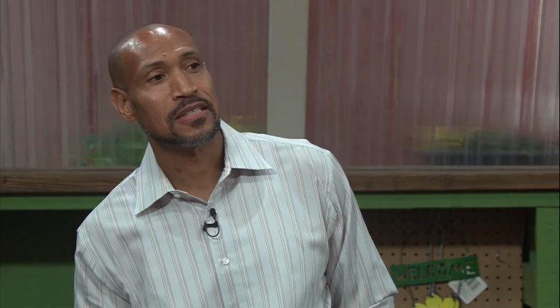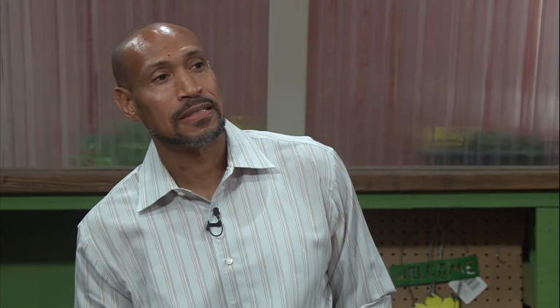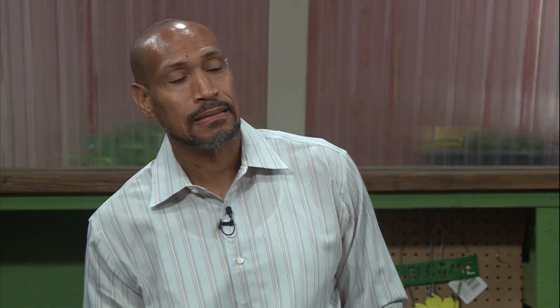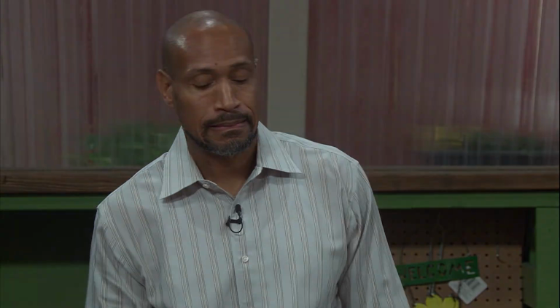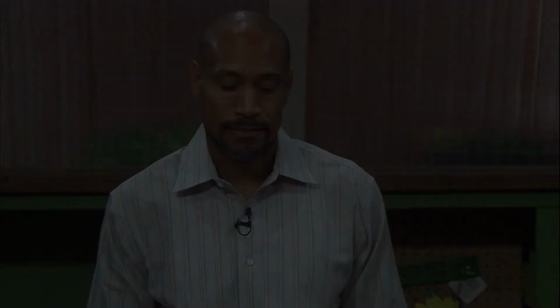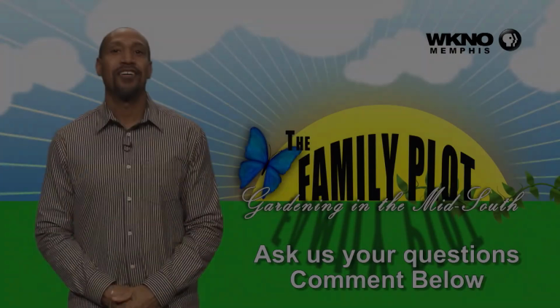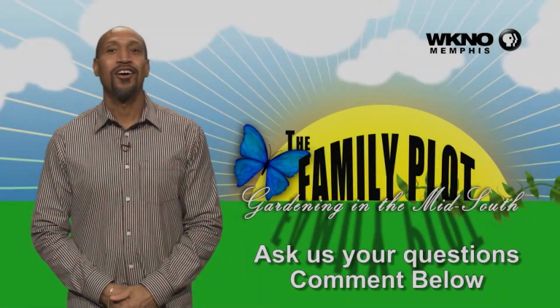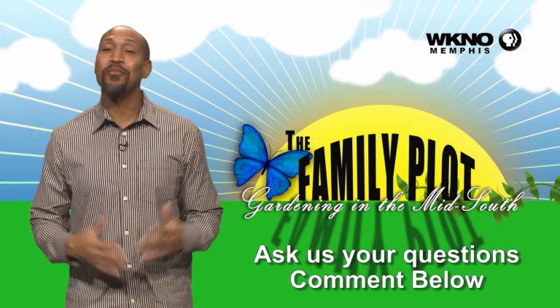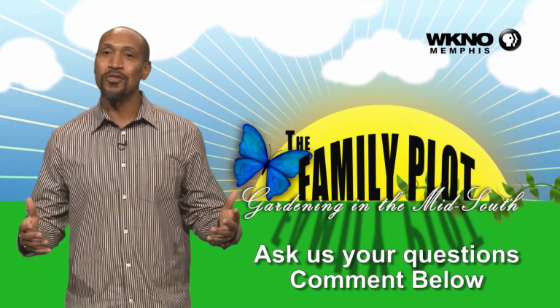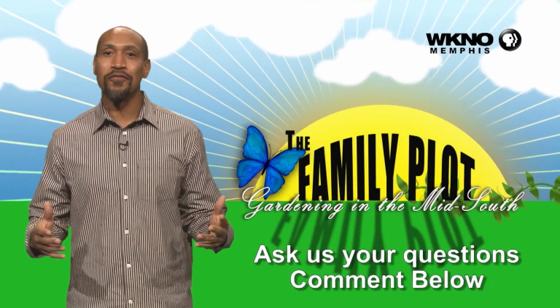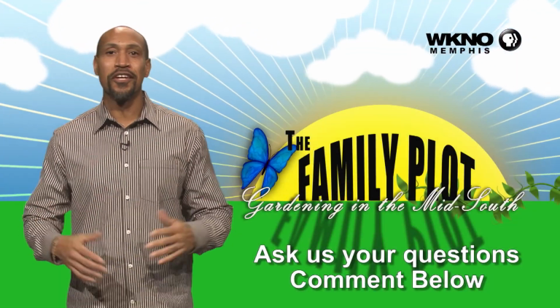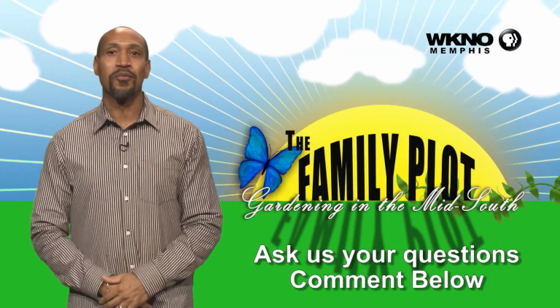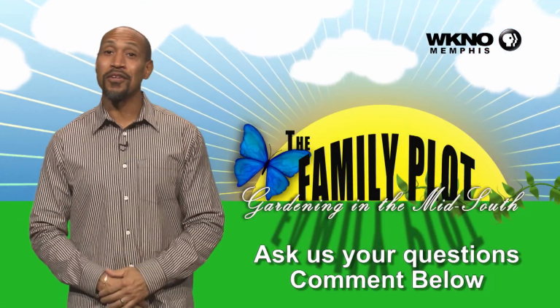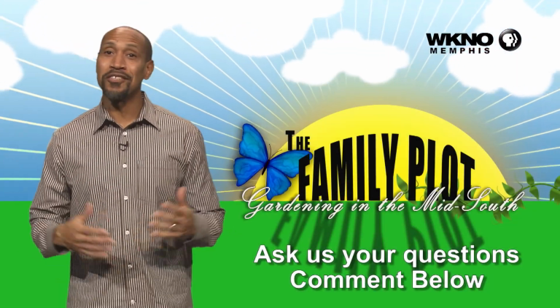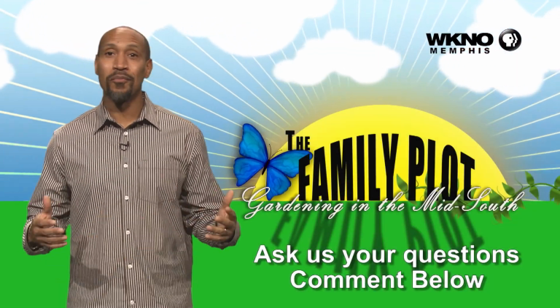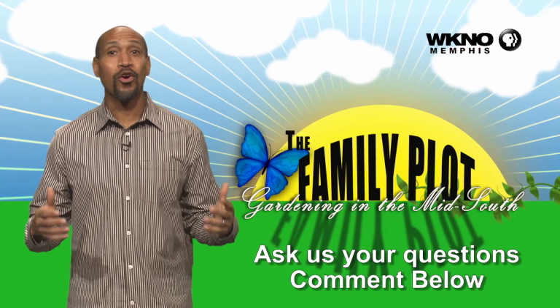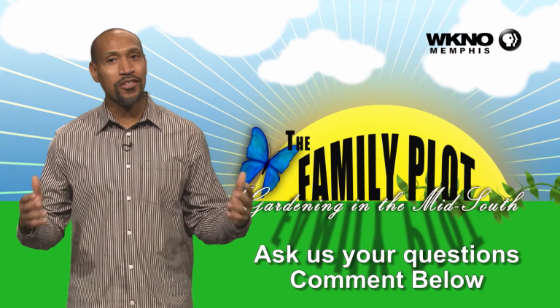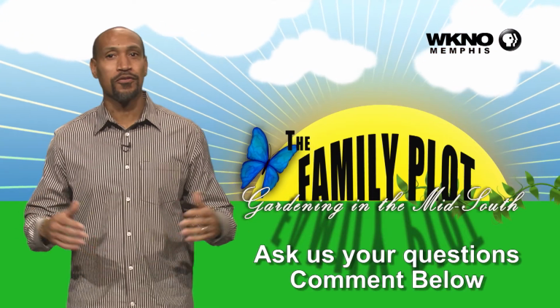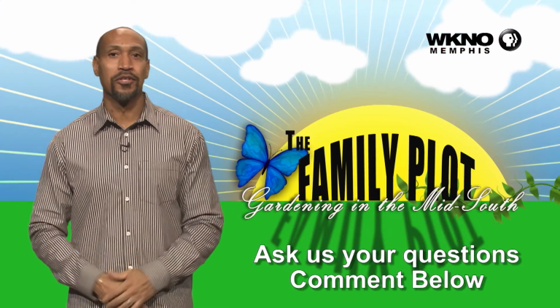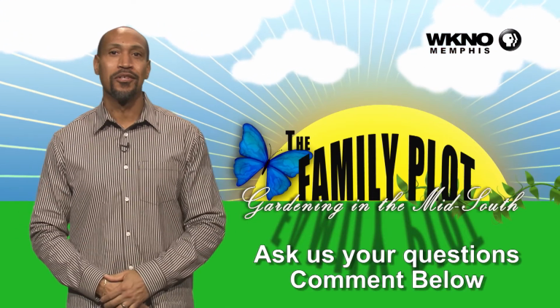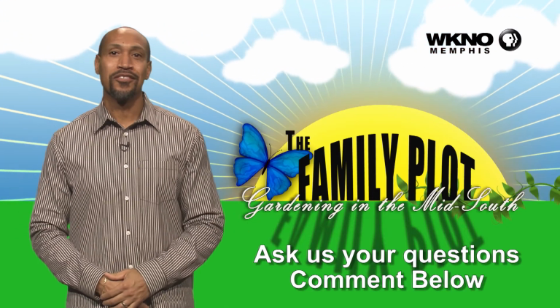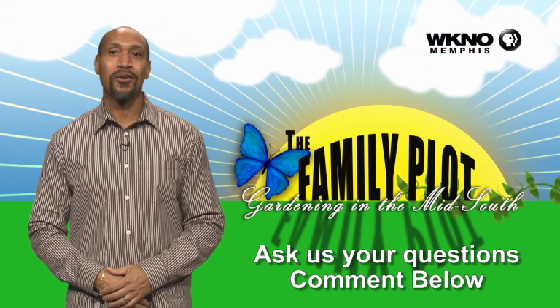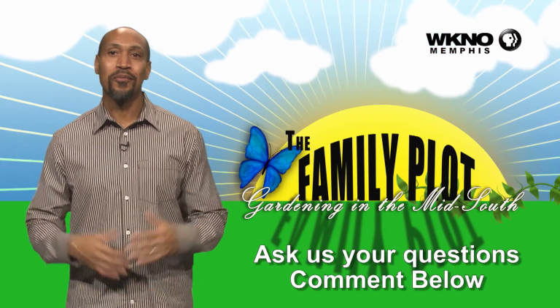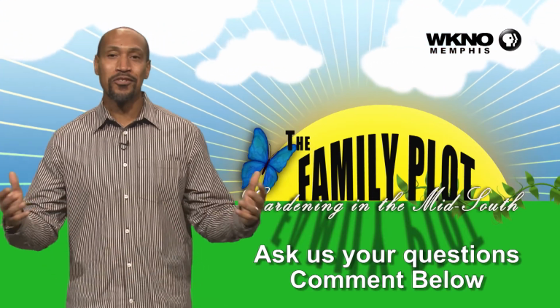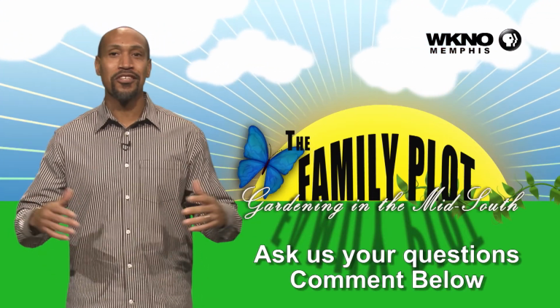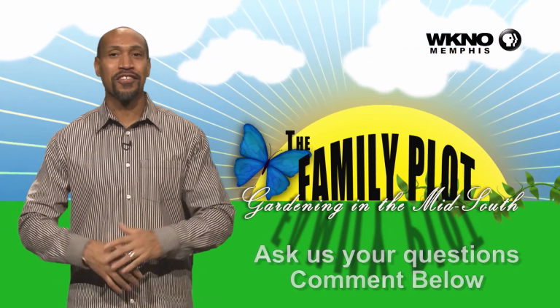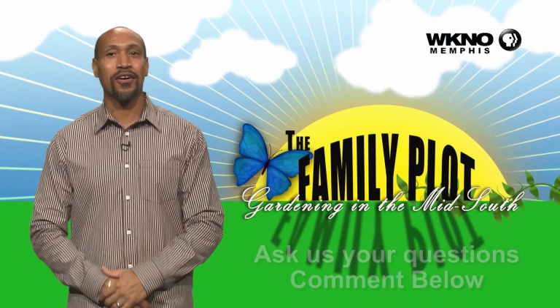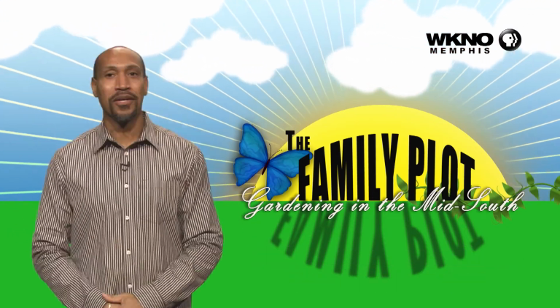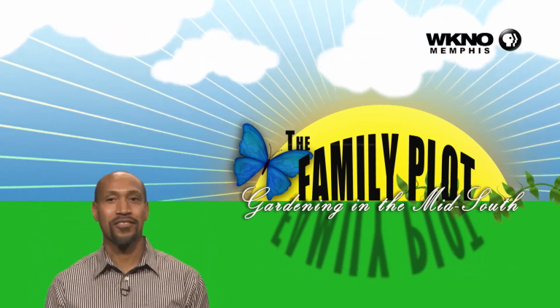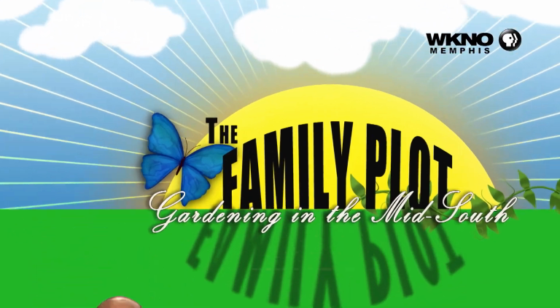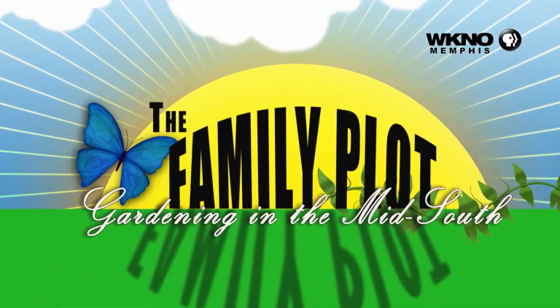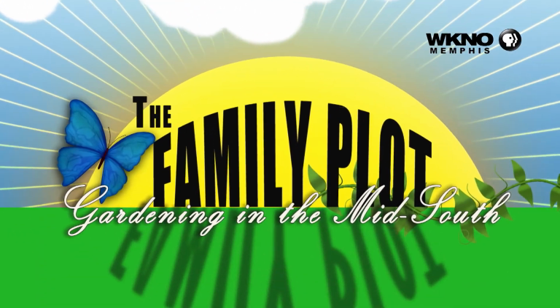I hope you enjoyed the video. We would love to get more questions from you, so be sure to leave us some comments. We'll get to that next time.